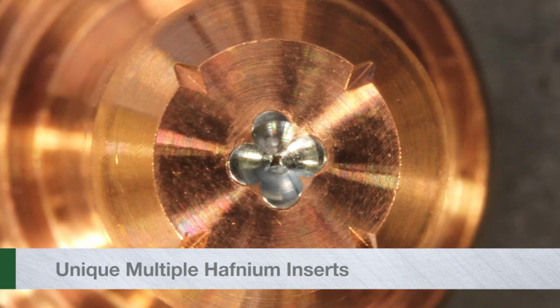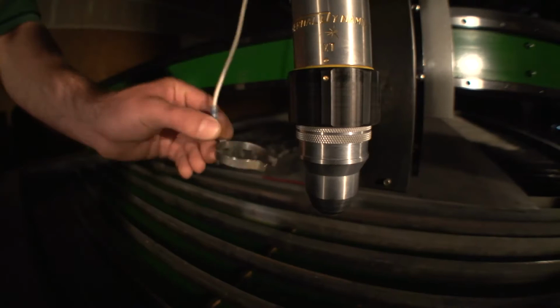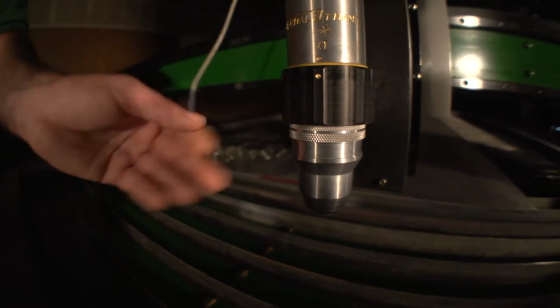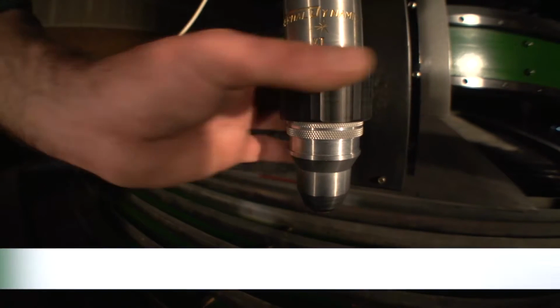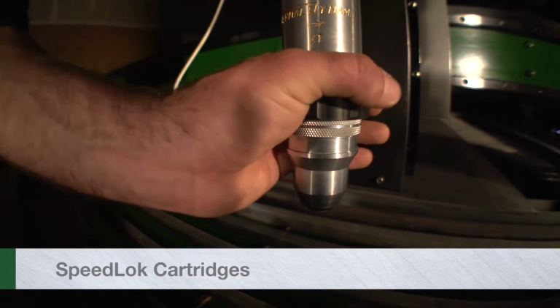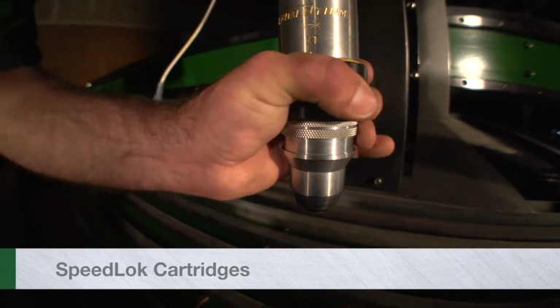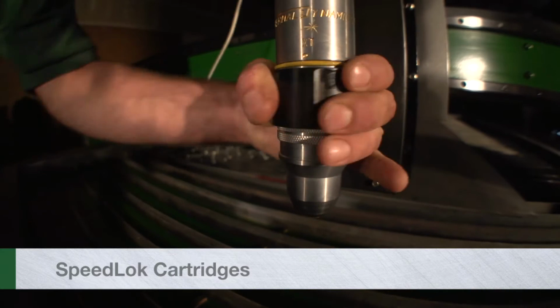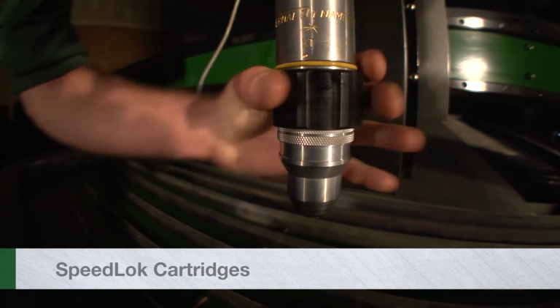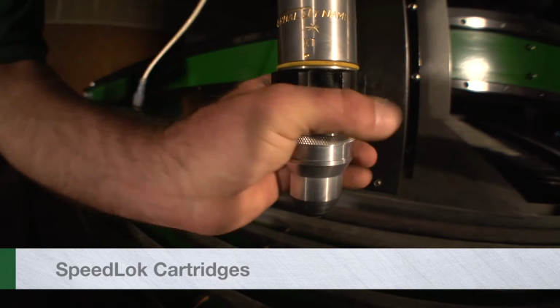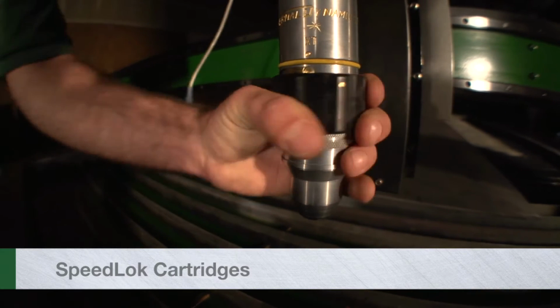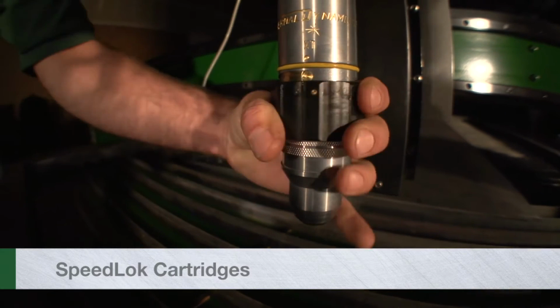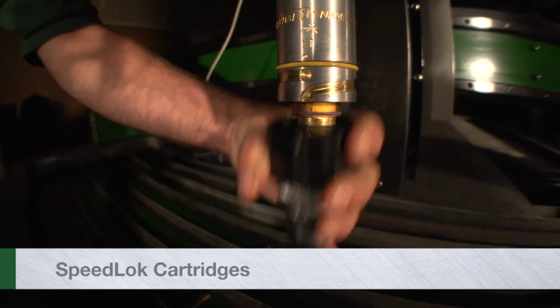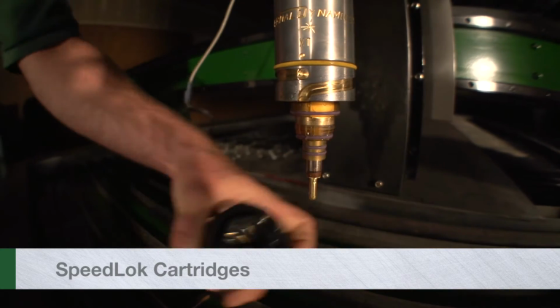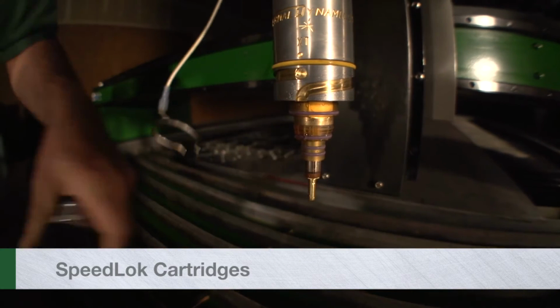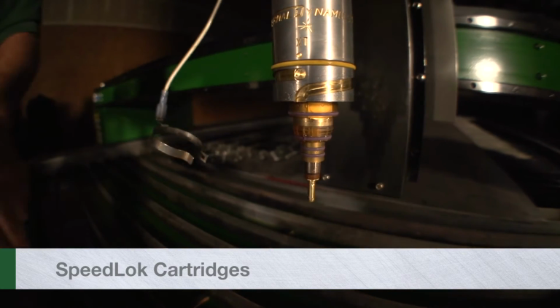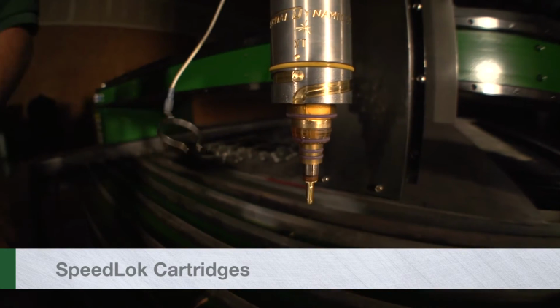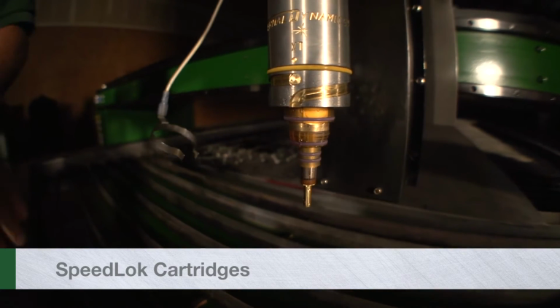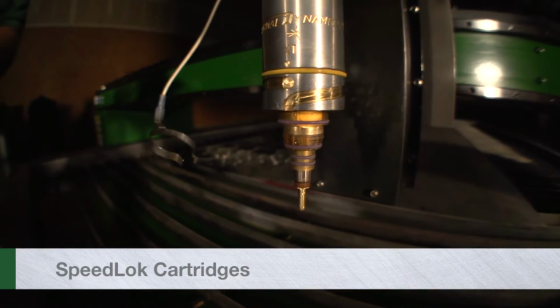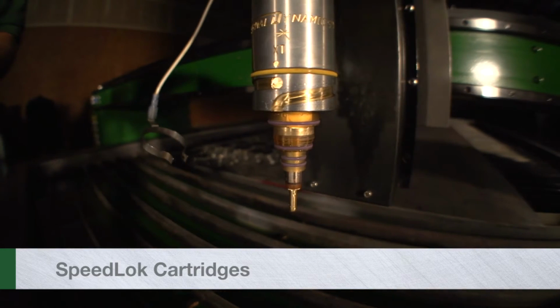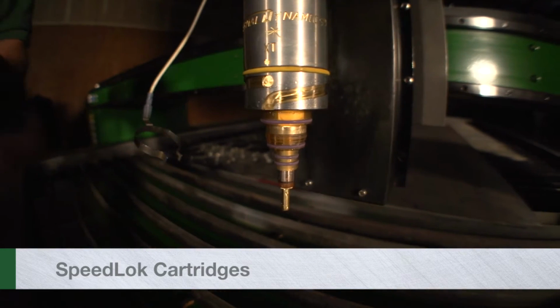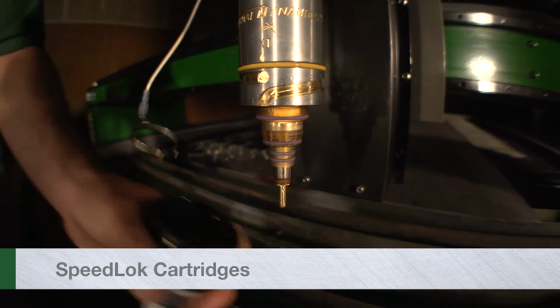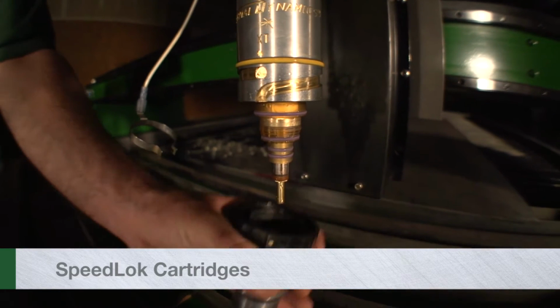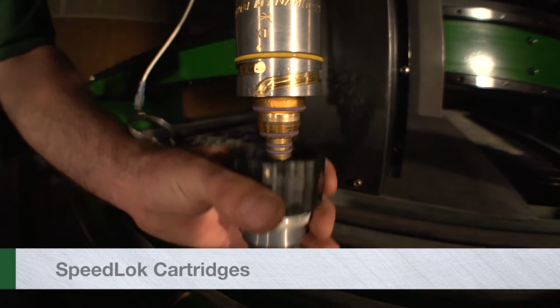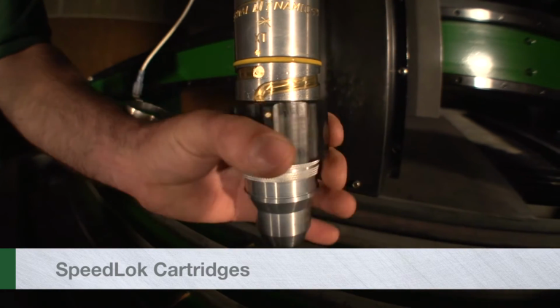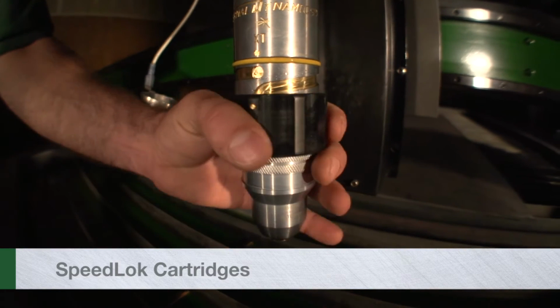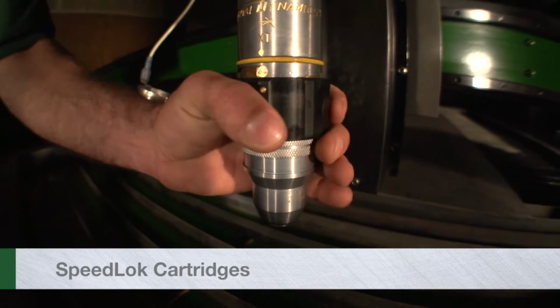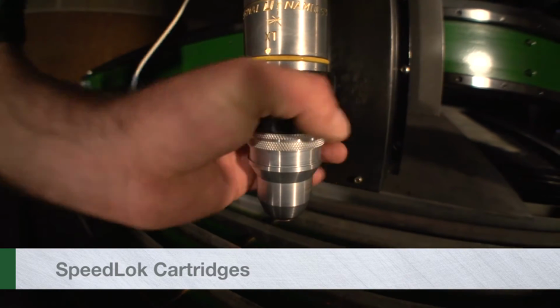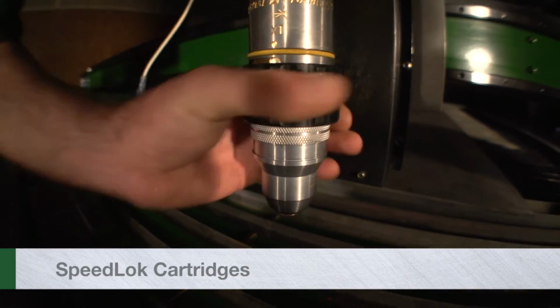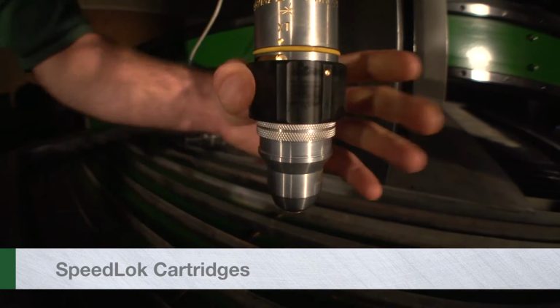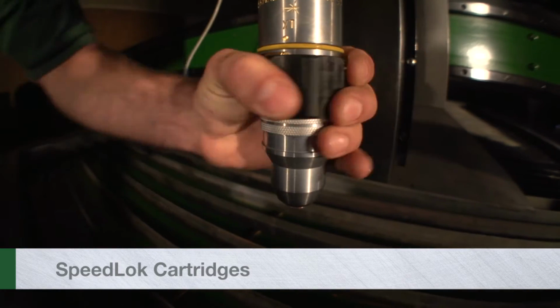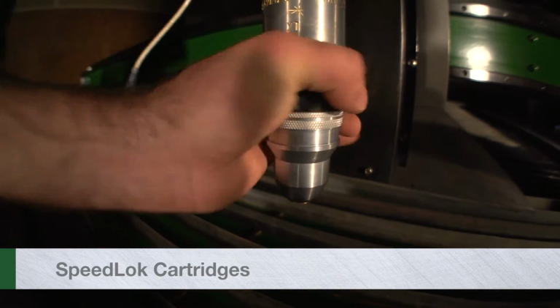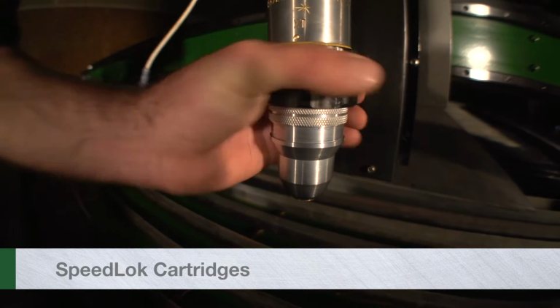With the SpeedLock cartridge, operators can change consumables in seconds. No tools required.